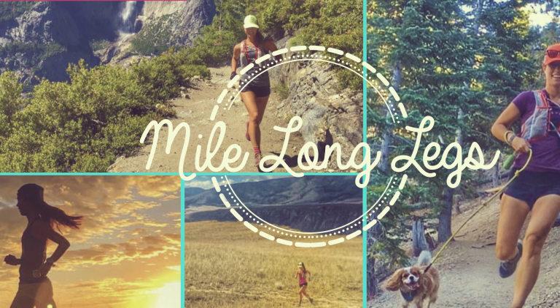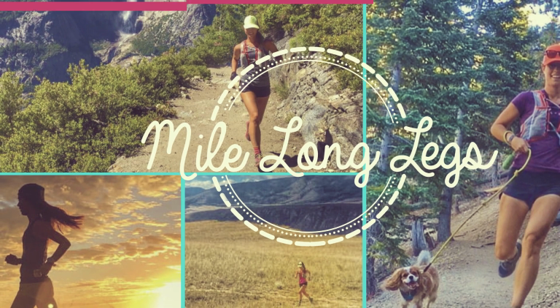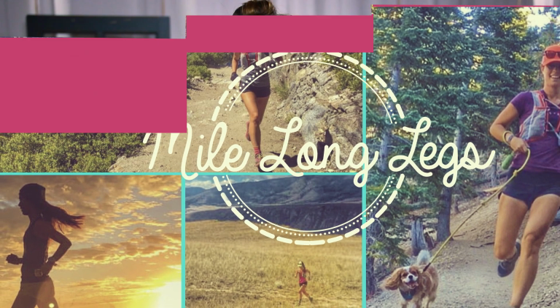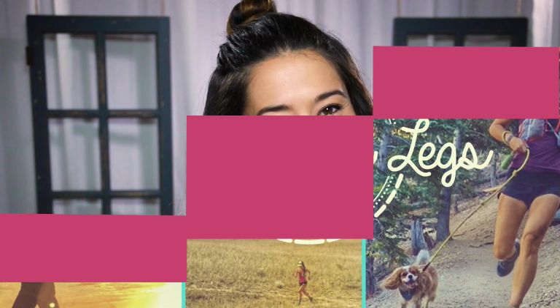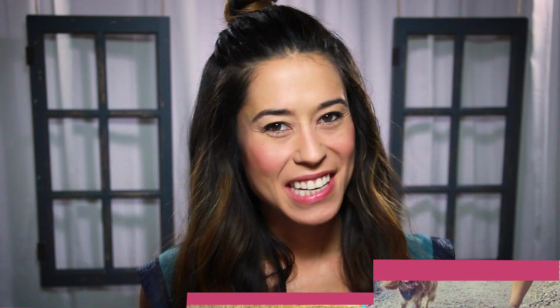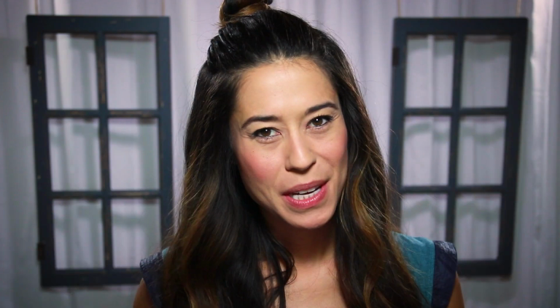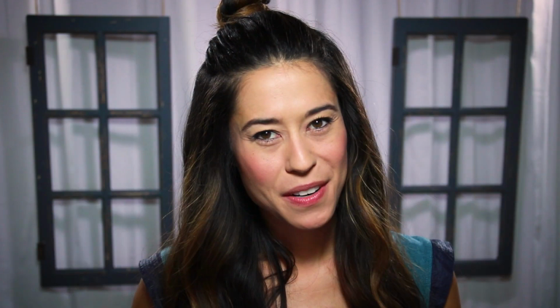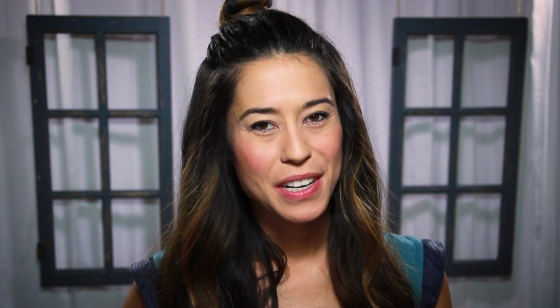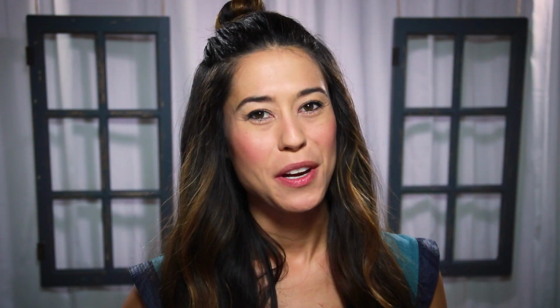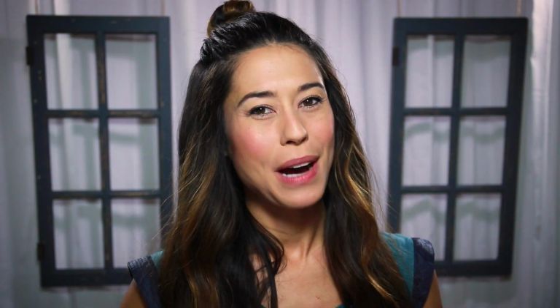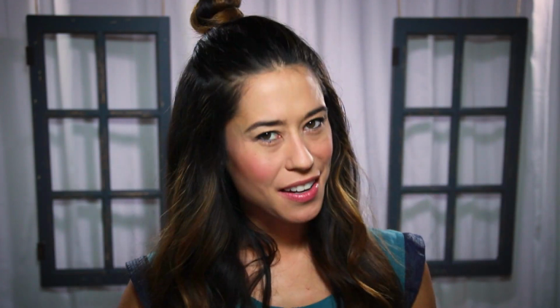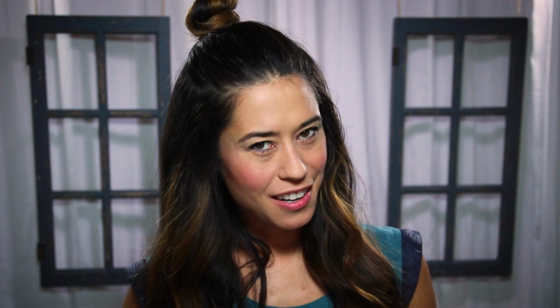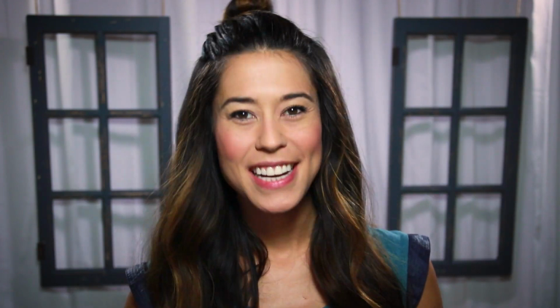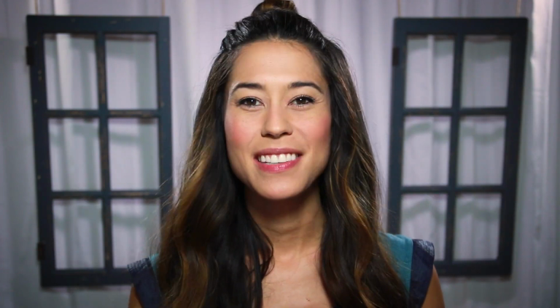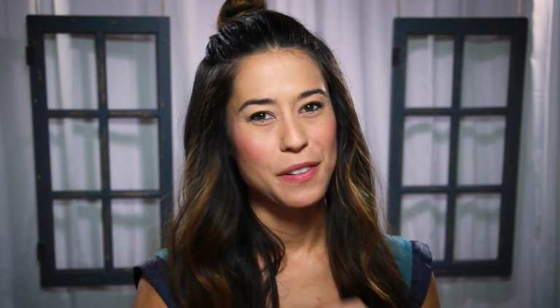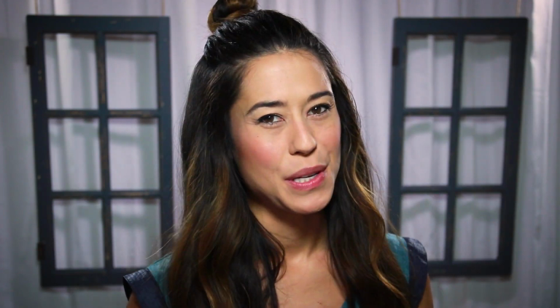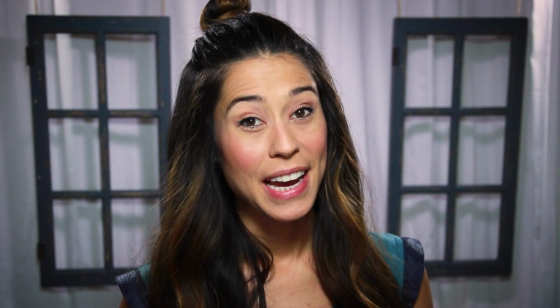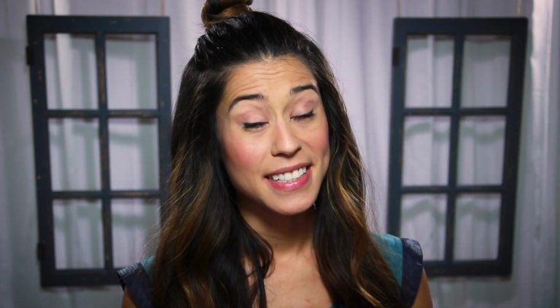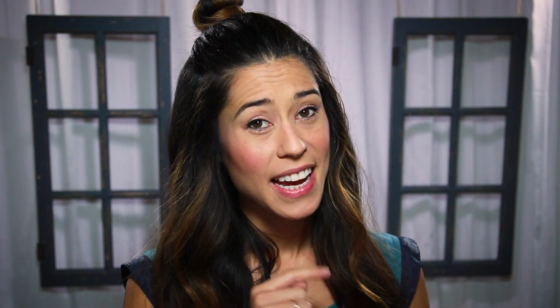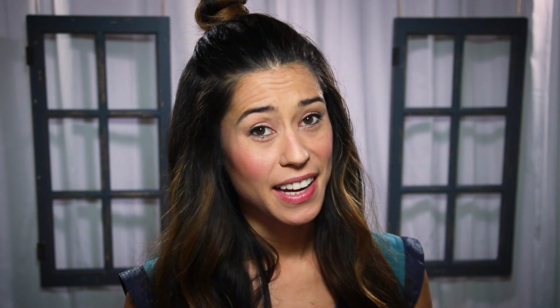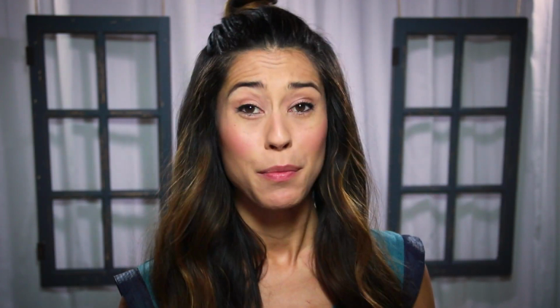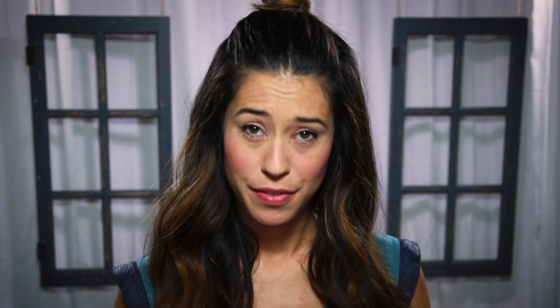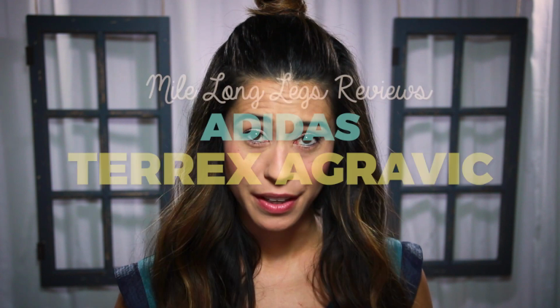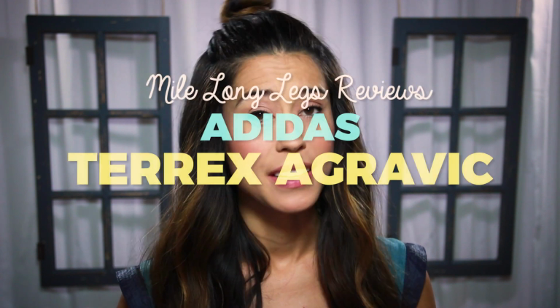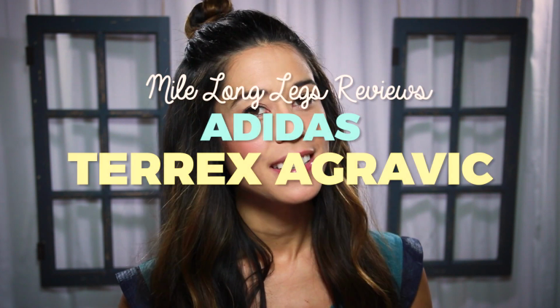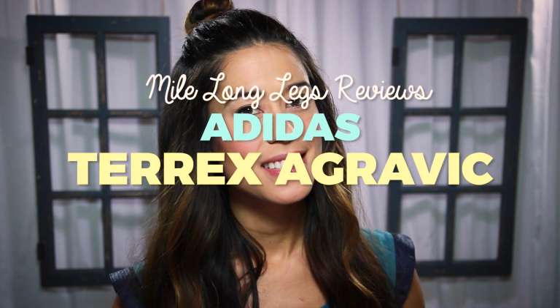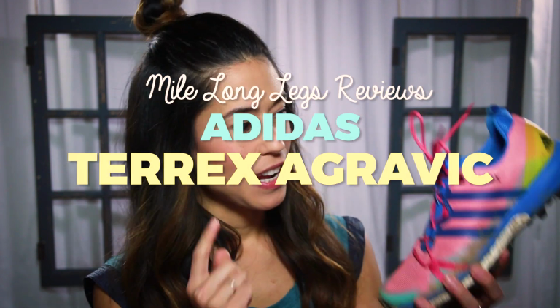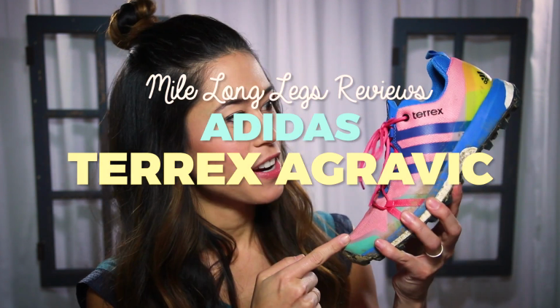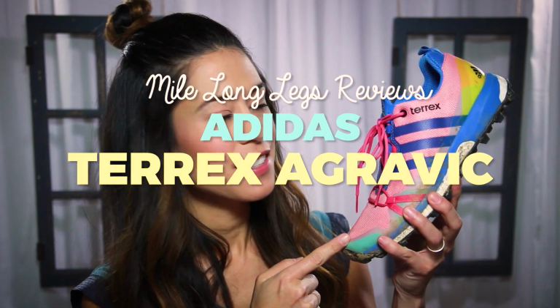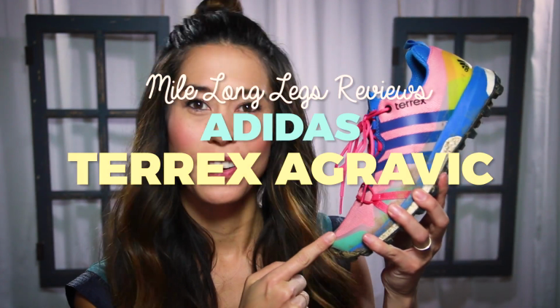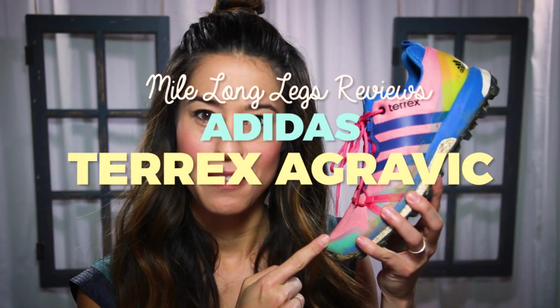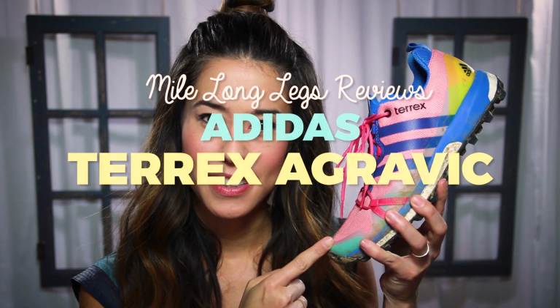Hey guys, it's Kim here for another Mile Long Legs Gear Review. And today I'm reviewing the Adidas Terex Agravic.